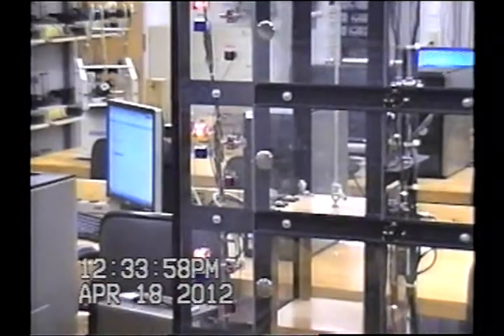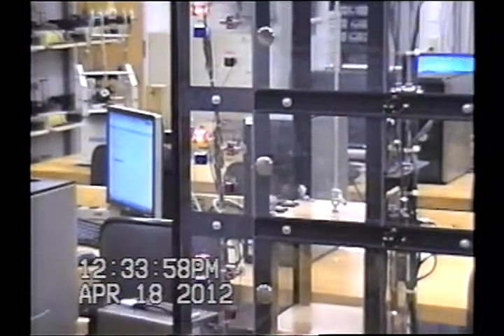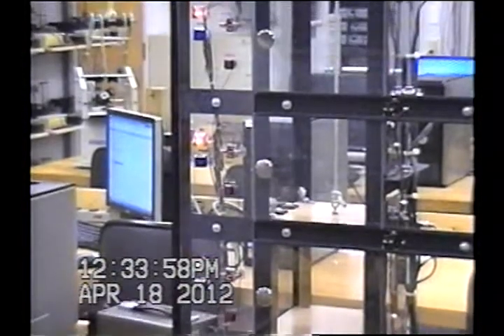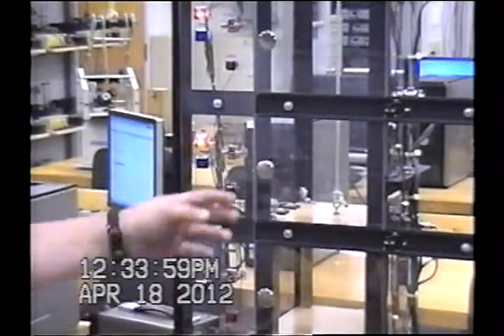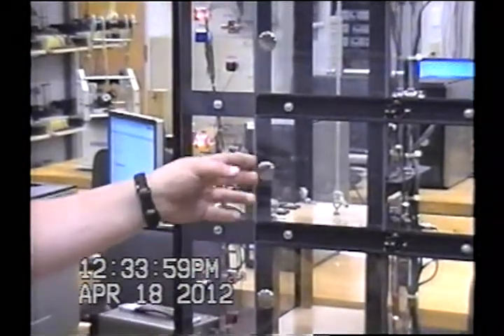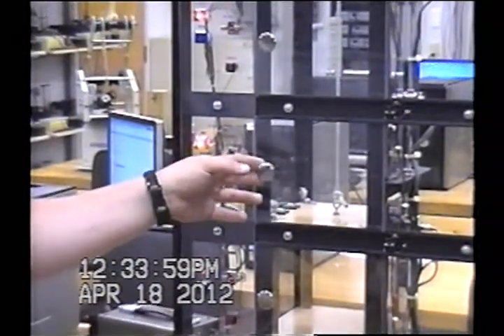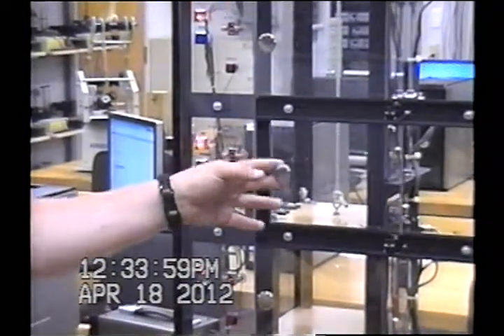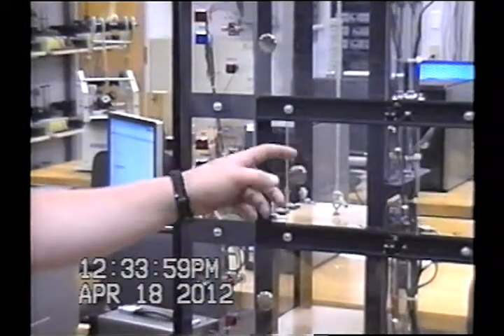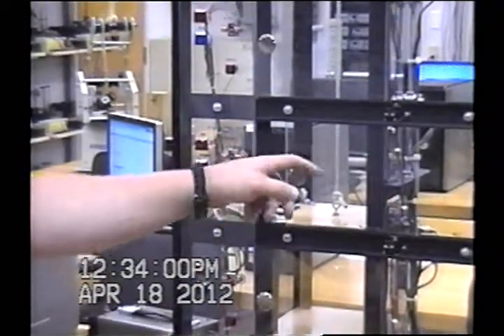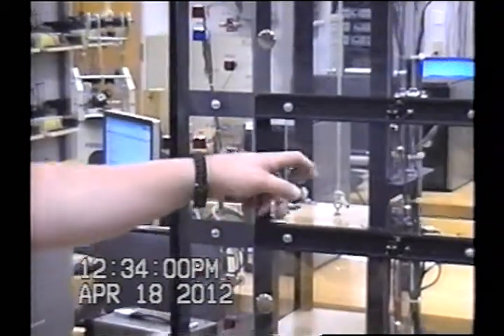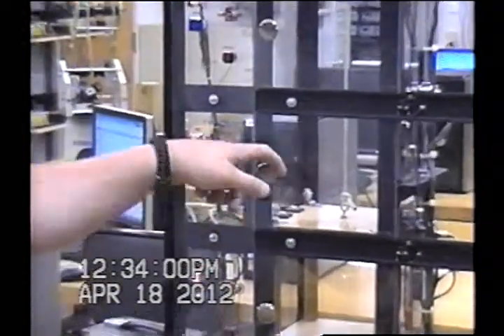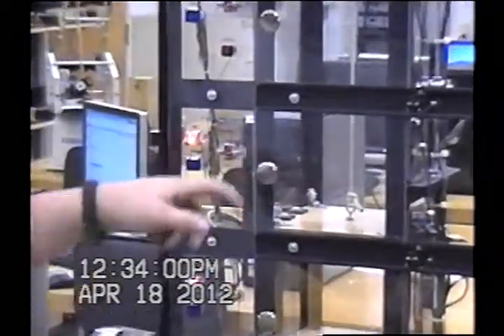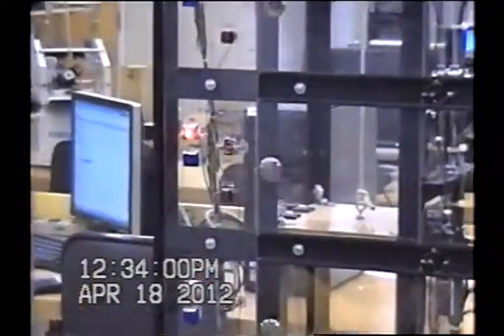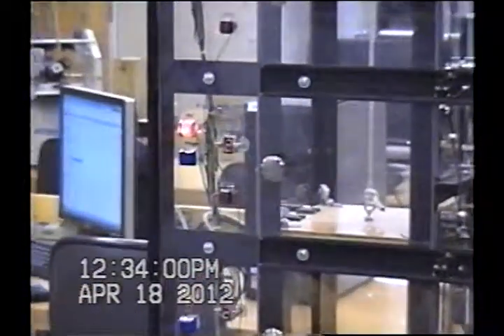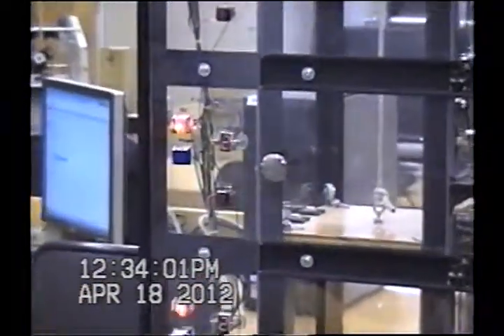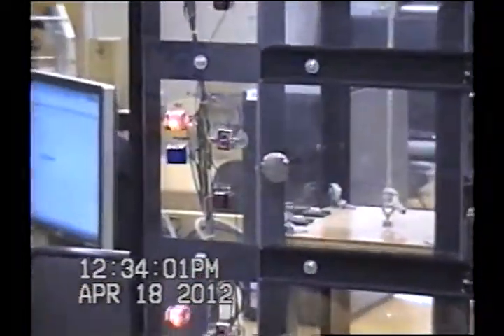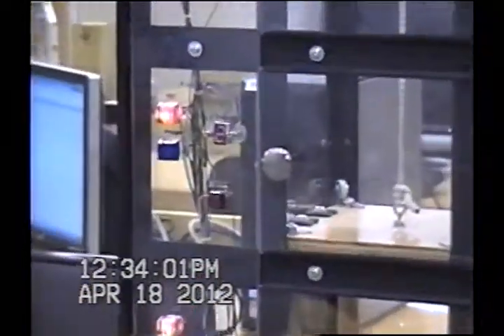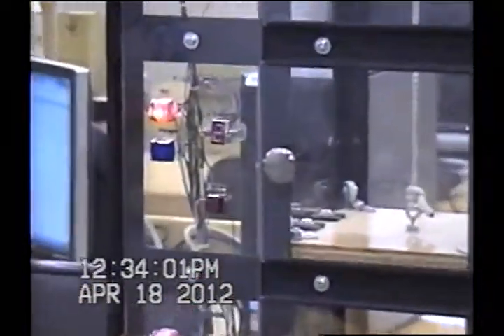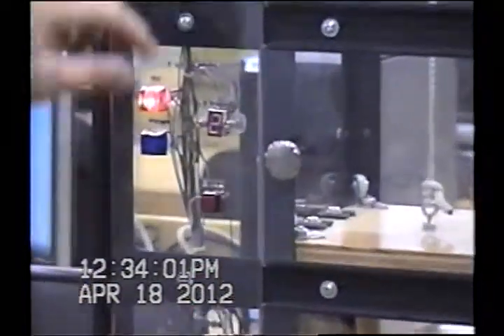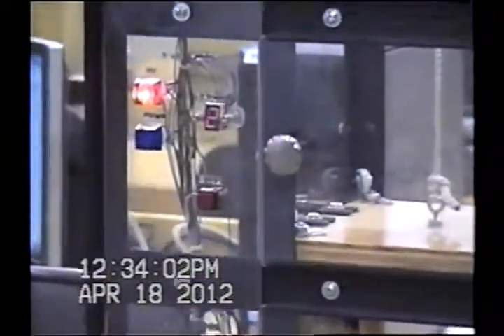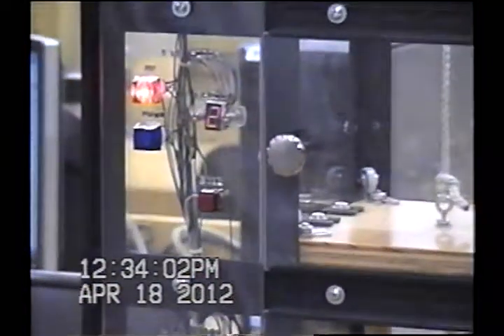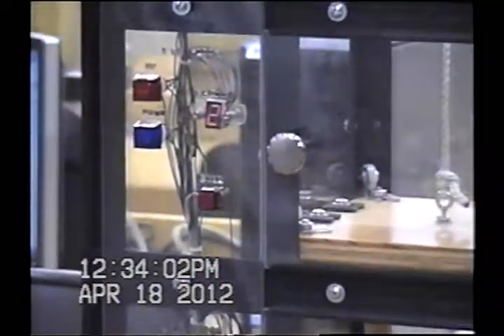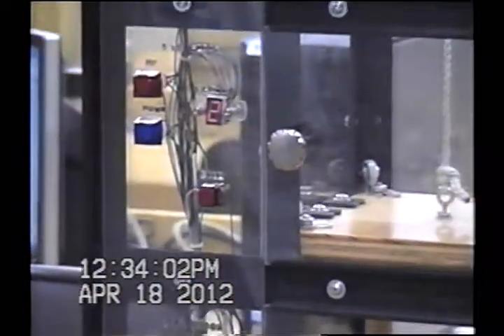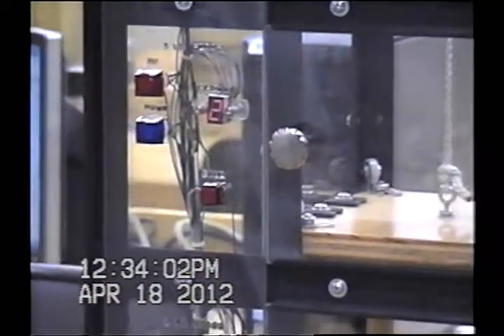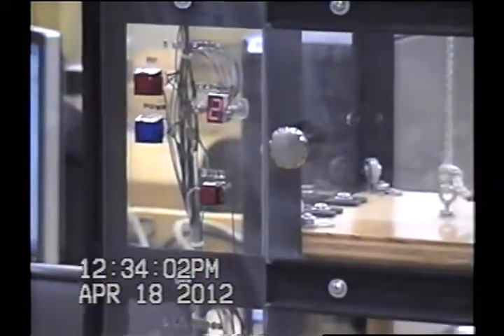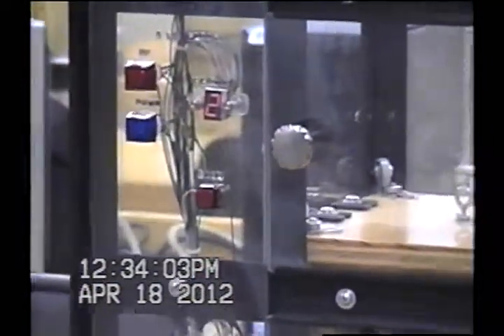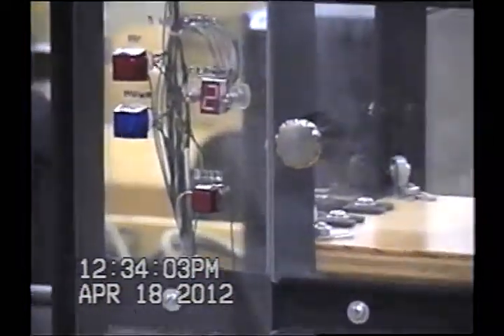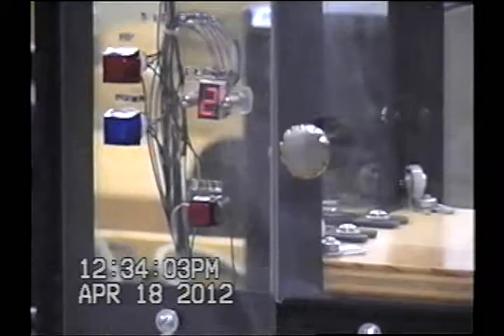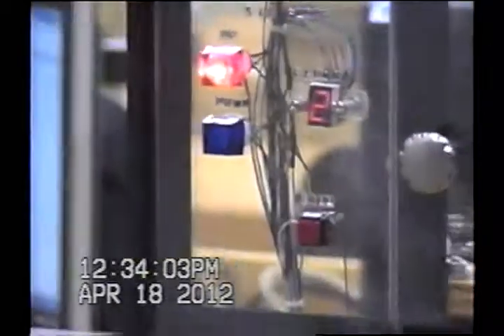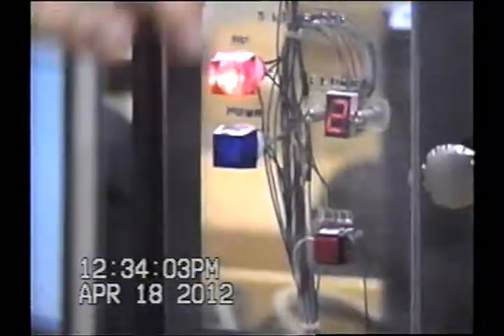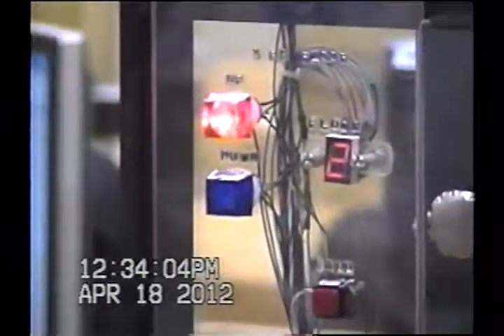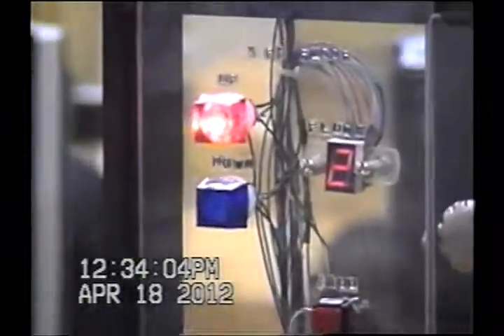And once again, the doors open — any doors that are open, it will shut off.